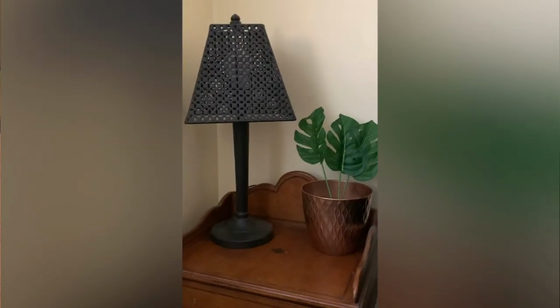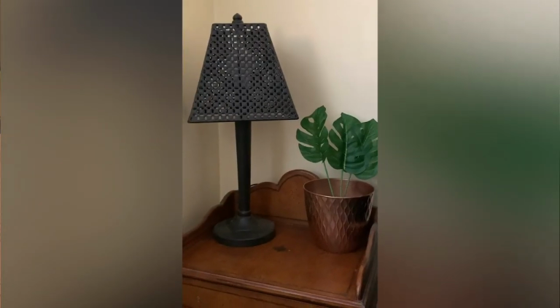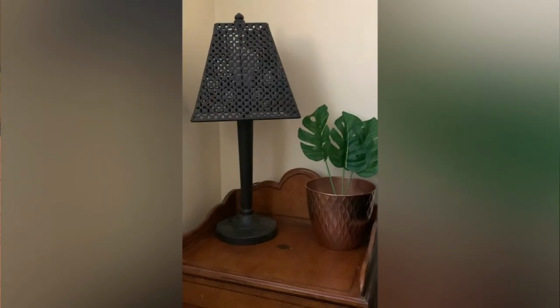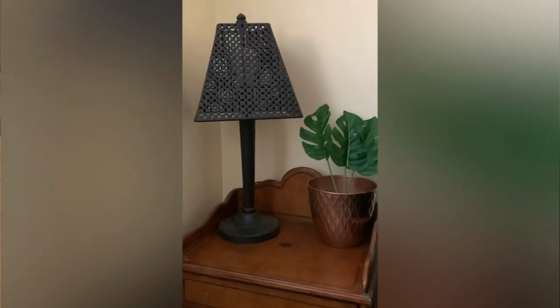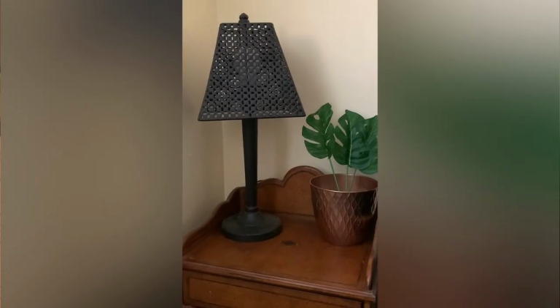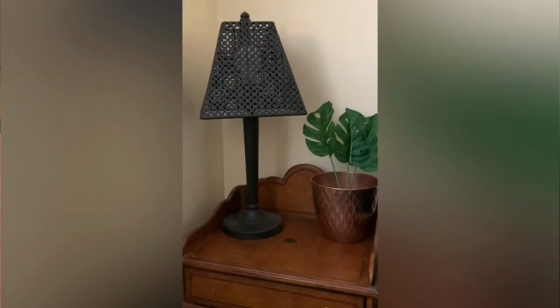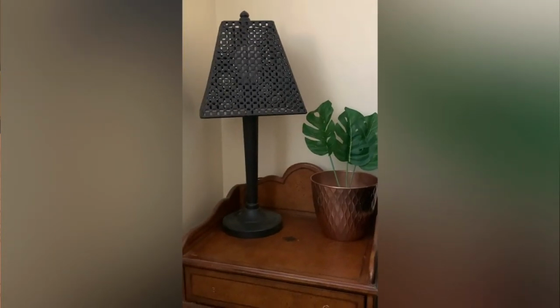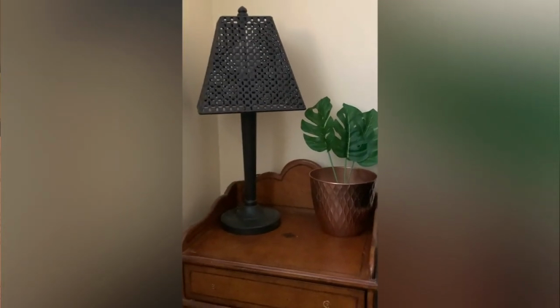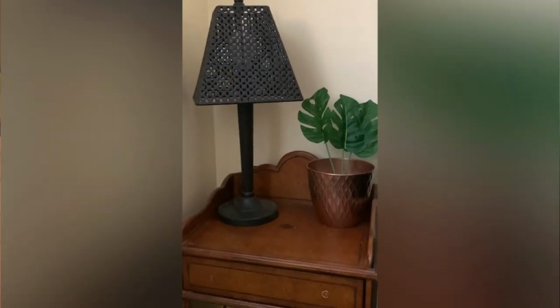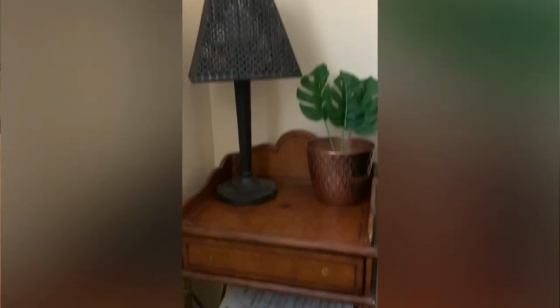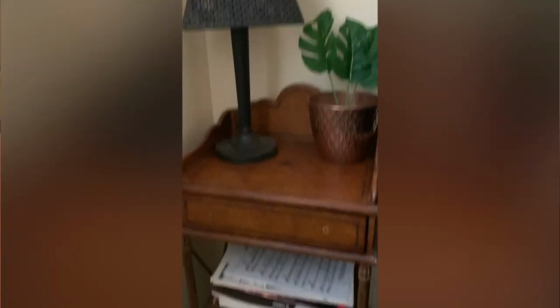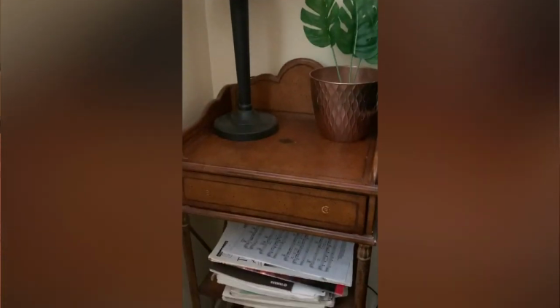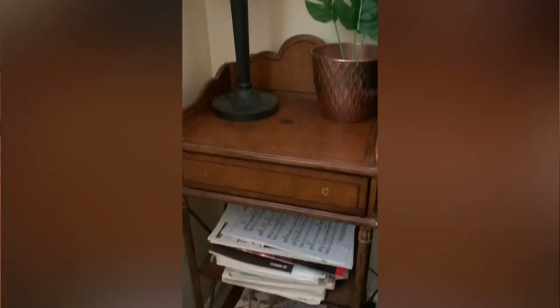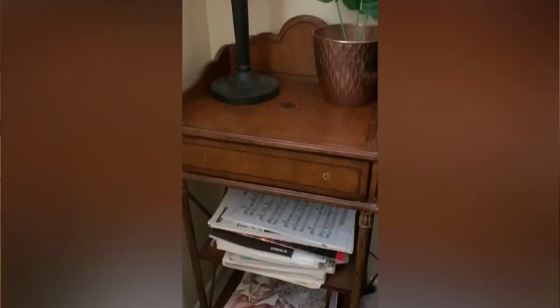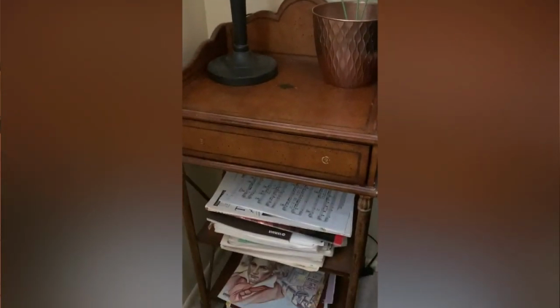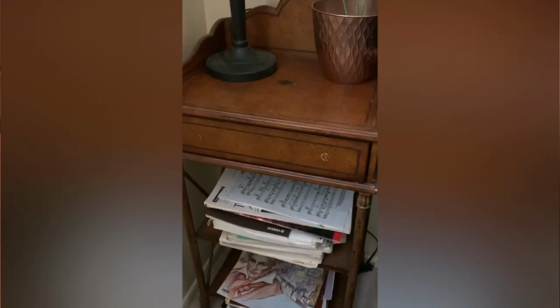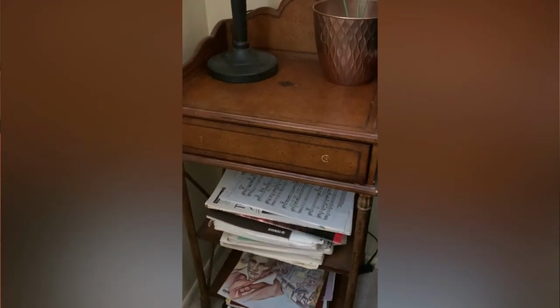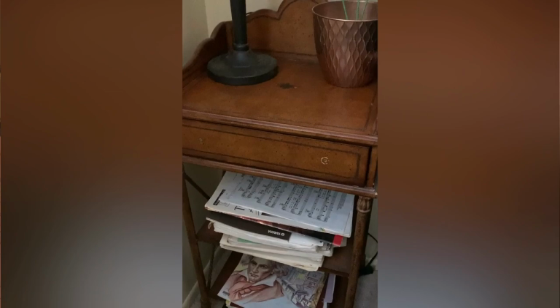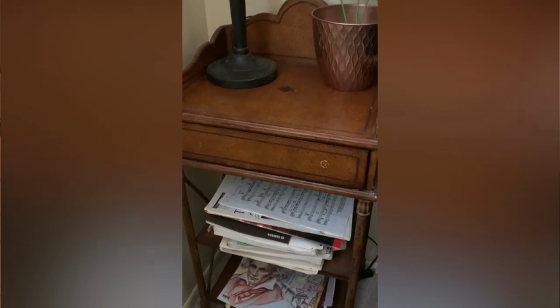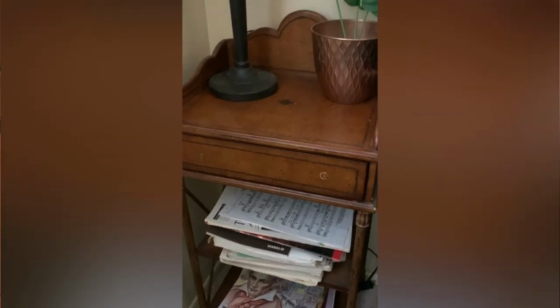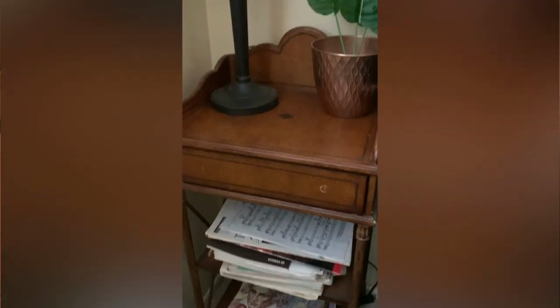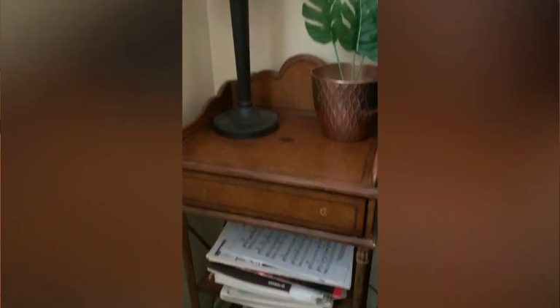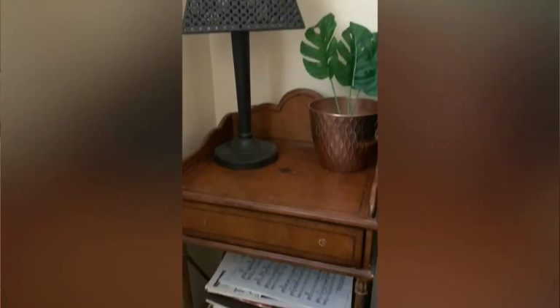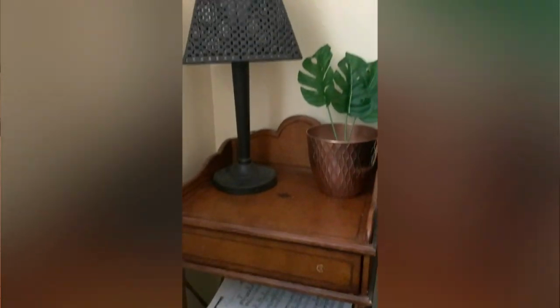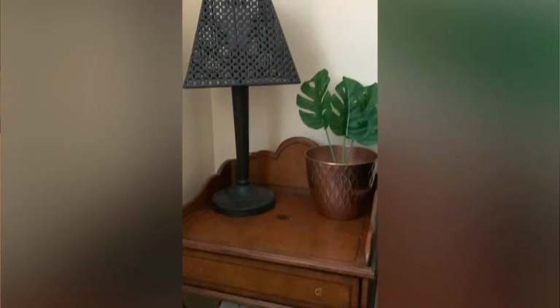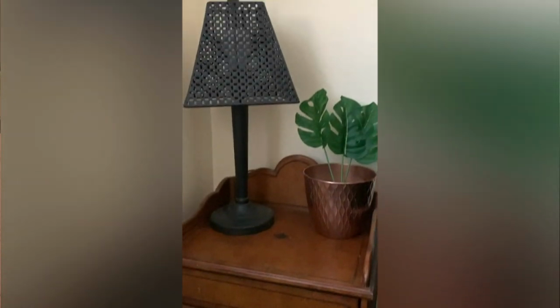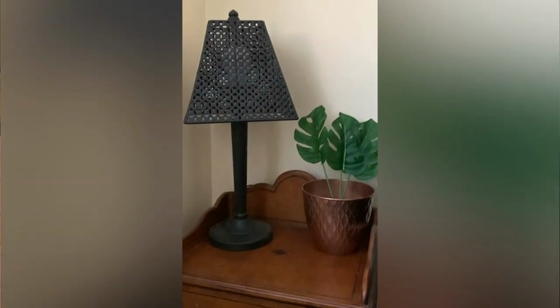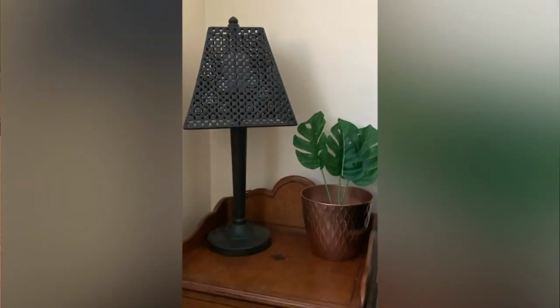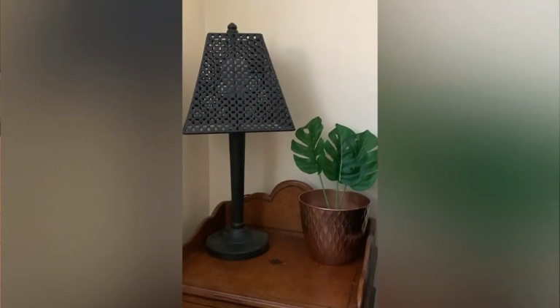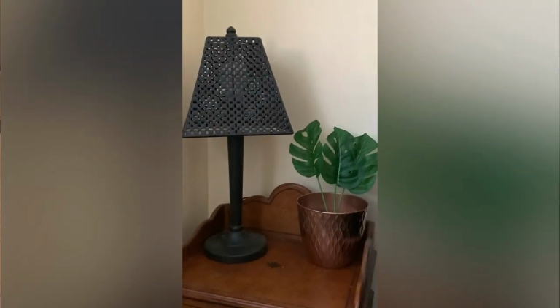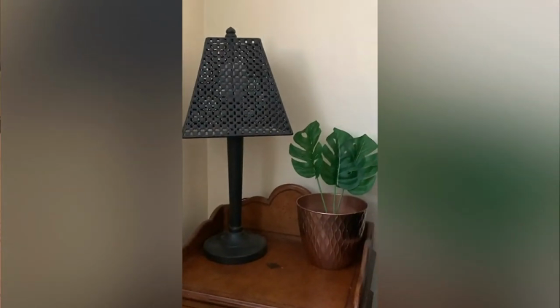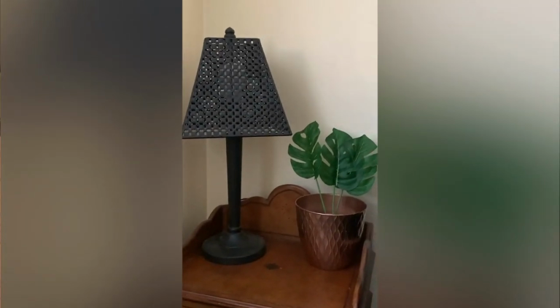I've had all this furniture — that lamp even — and my piano since I was a little kid. It really makes me miss my grandma.